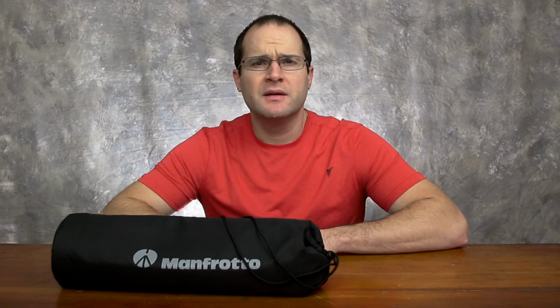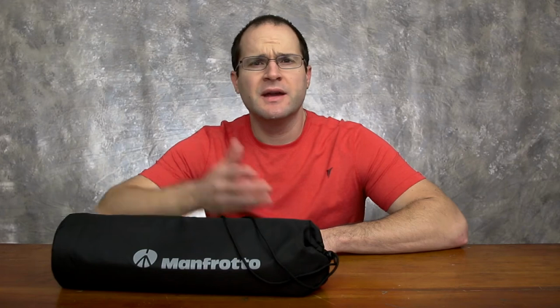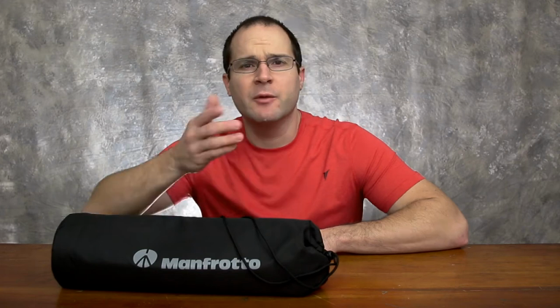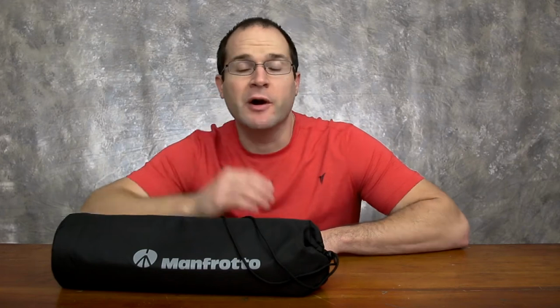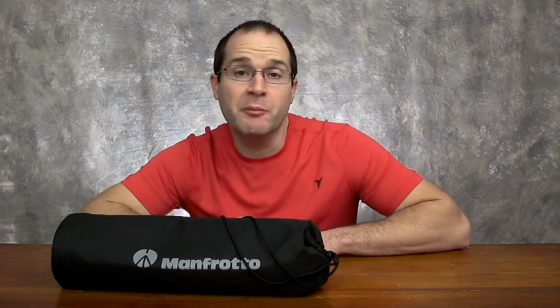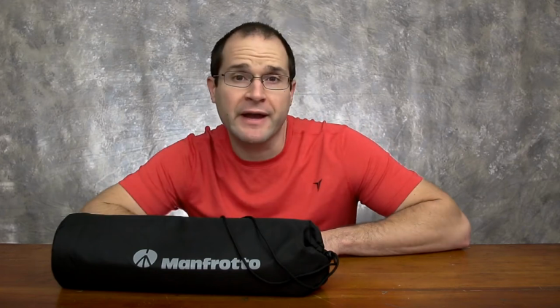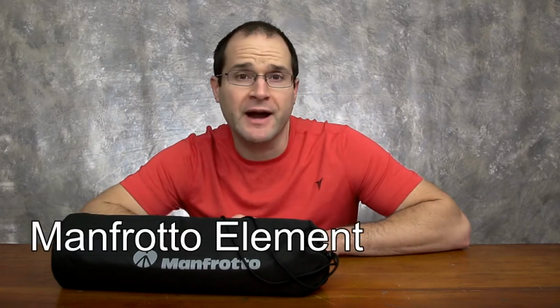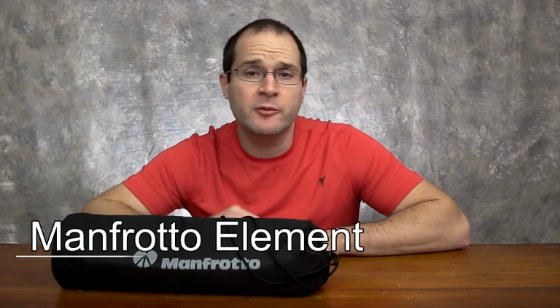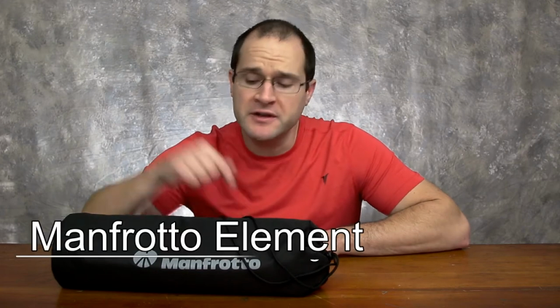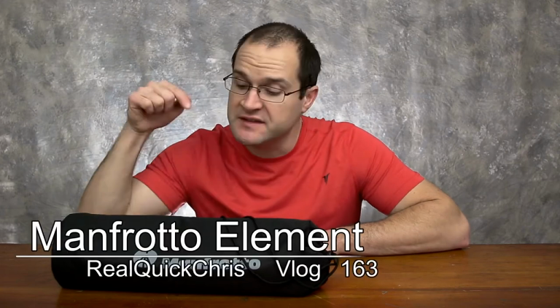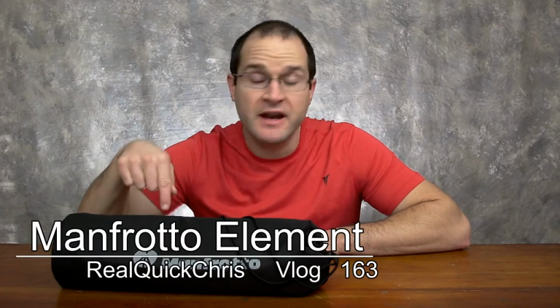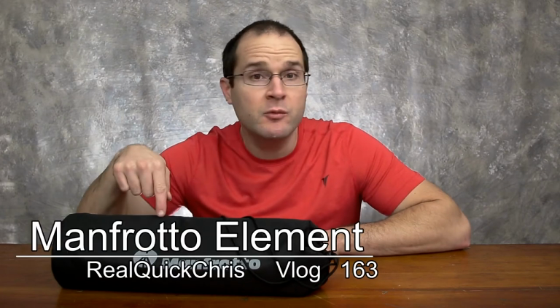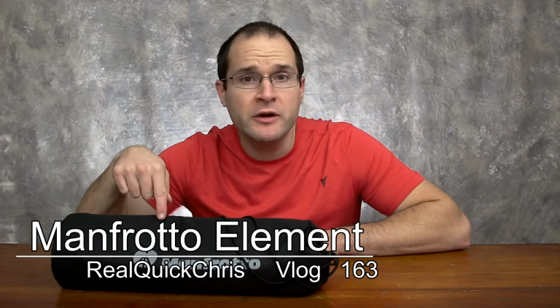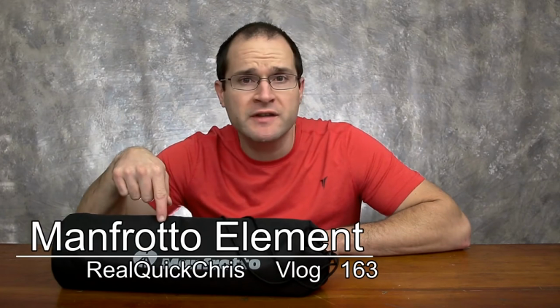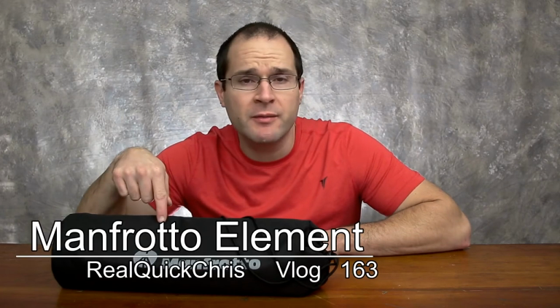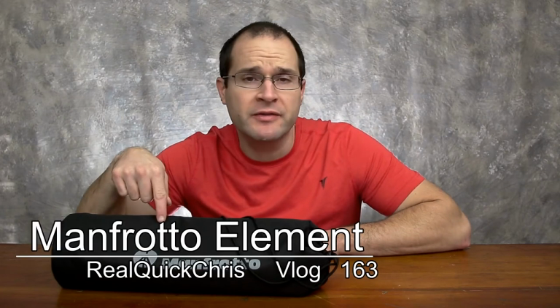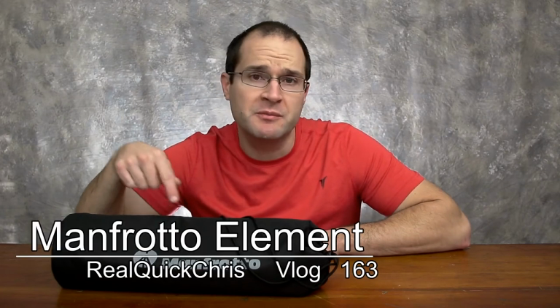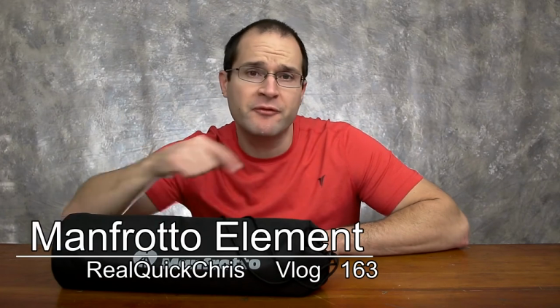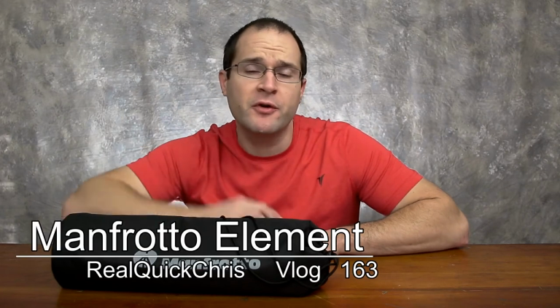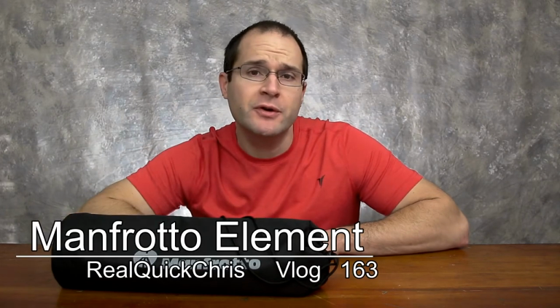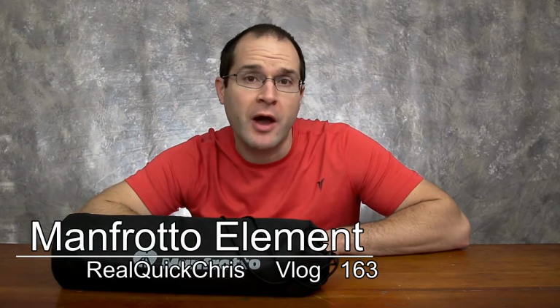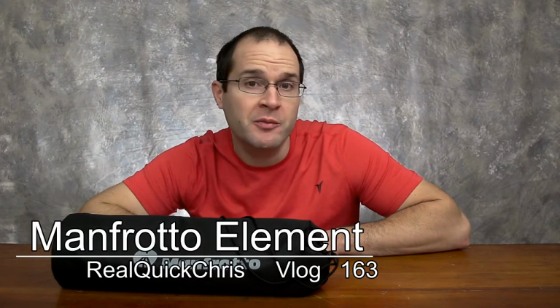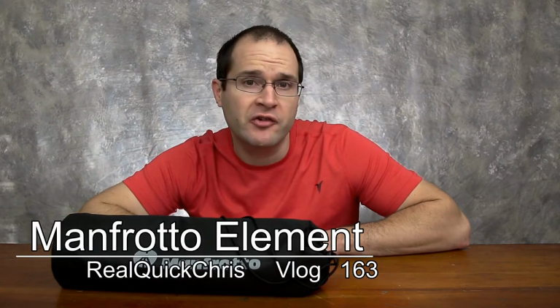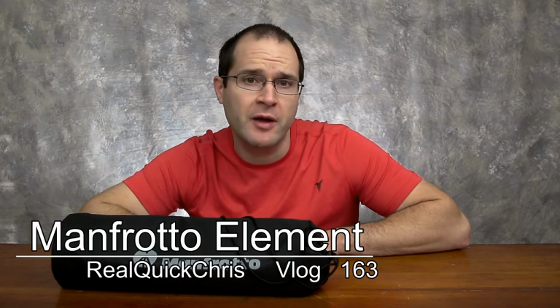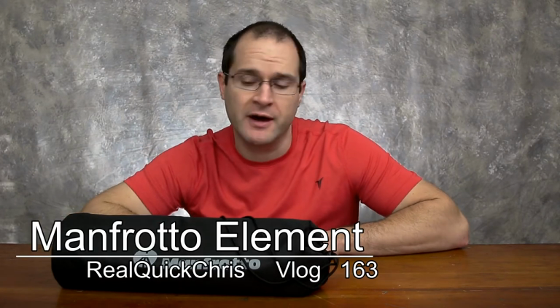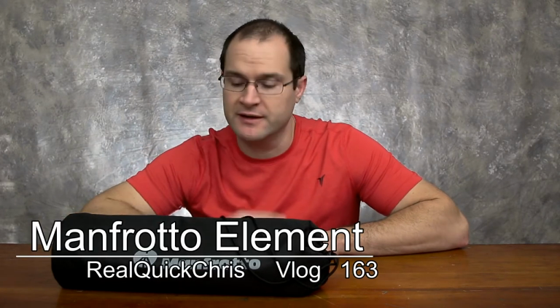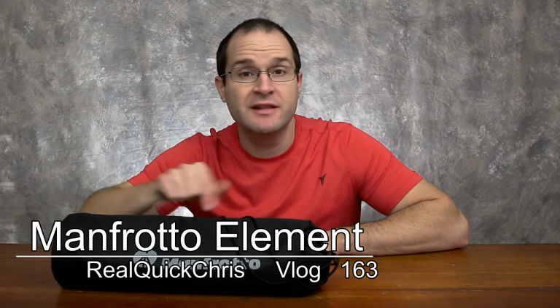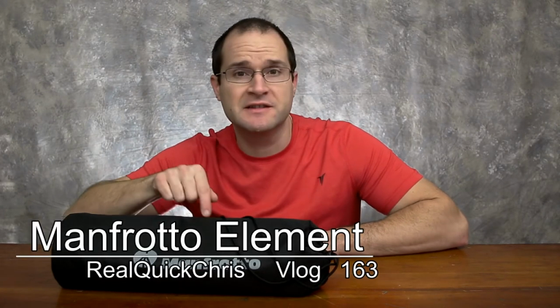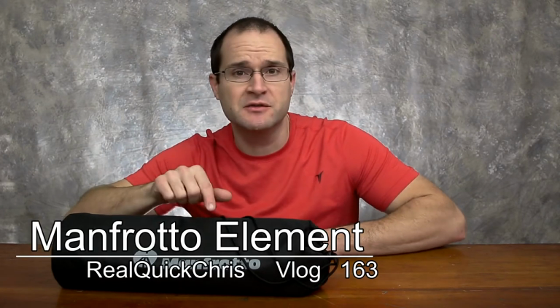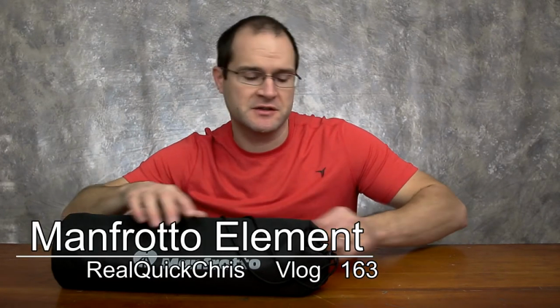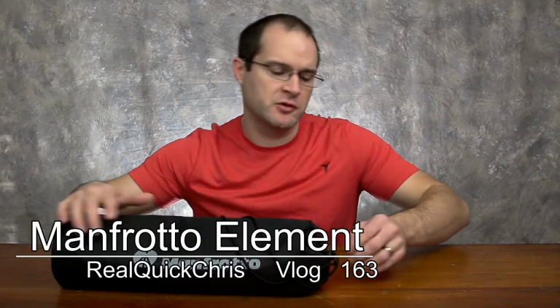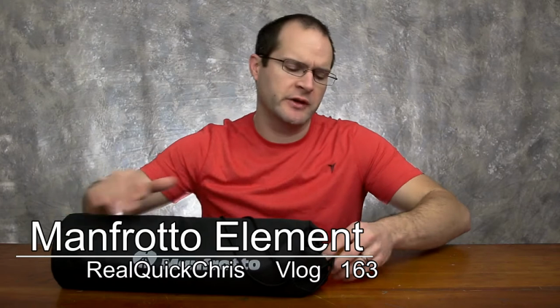Hey, welcome back. I'm Chris and today we're going to talk about this Manfrotto Element Tripod. Let's do this real quick.